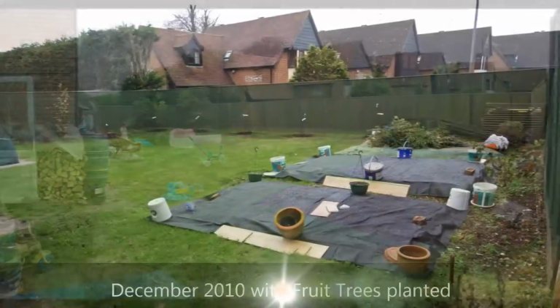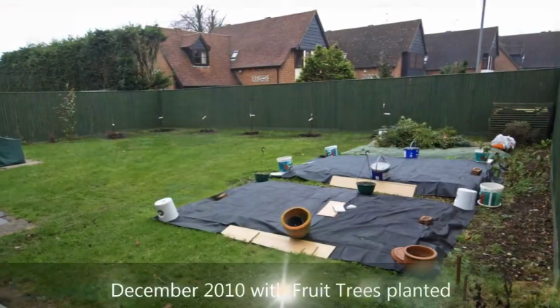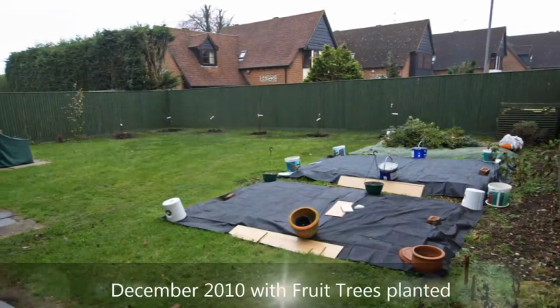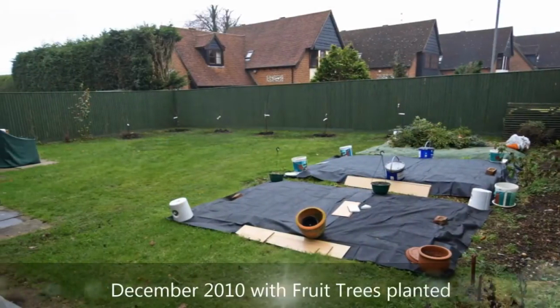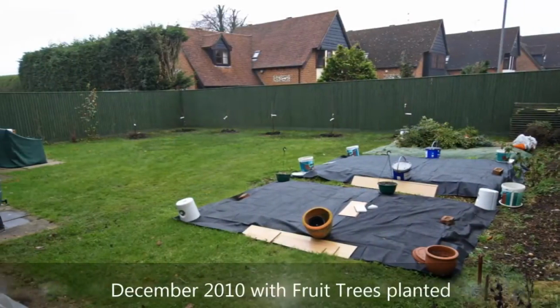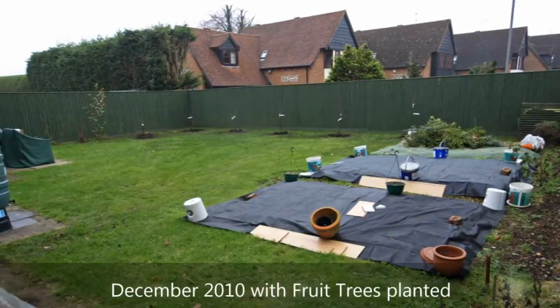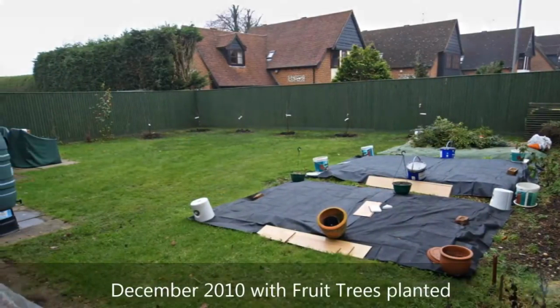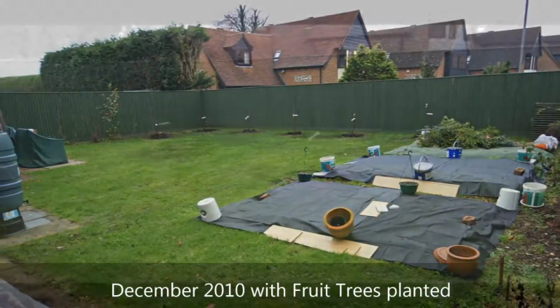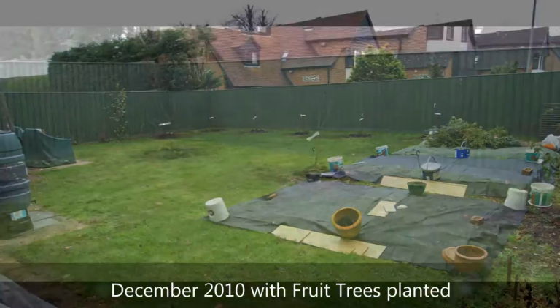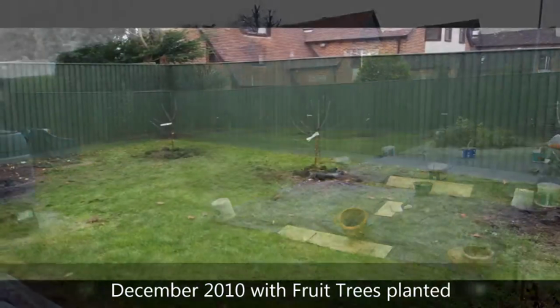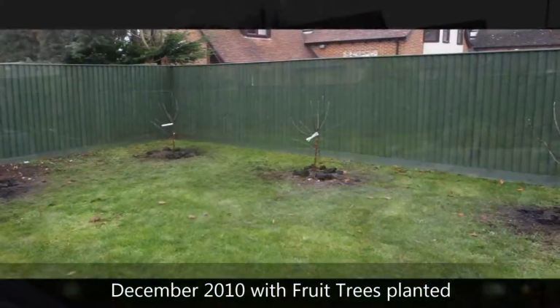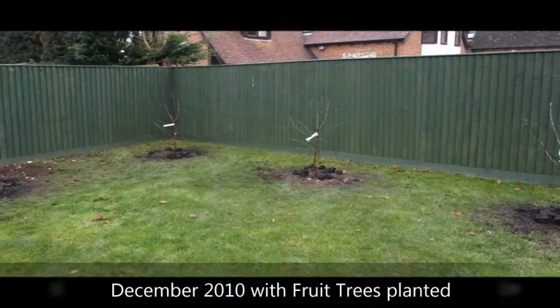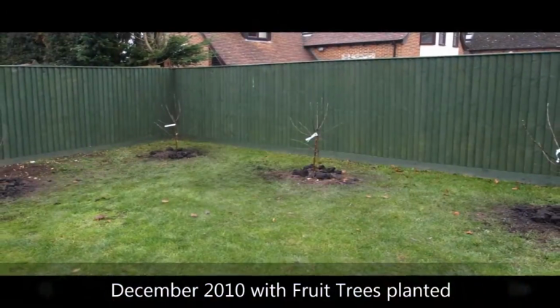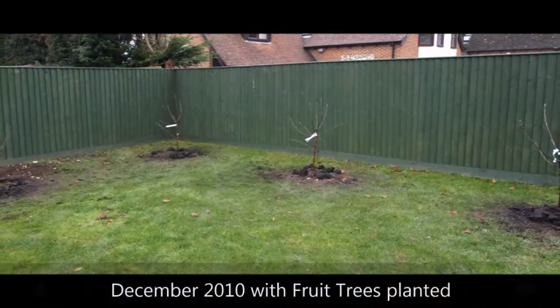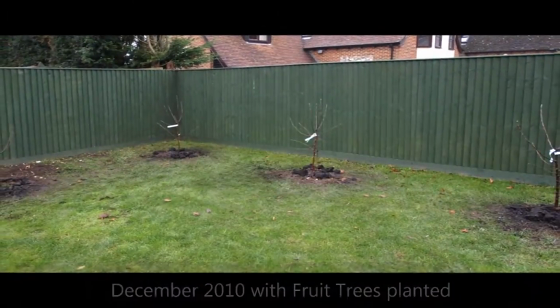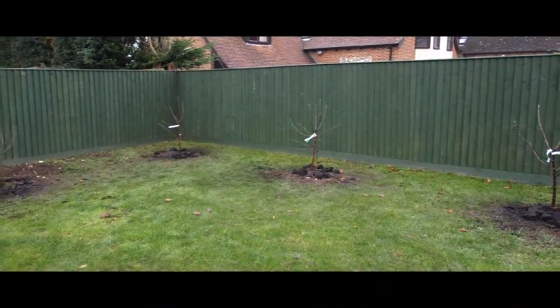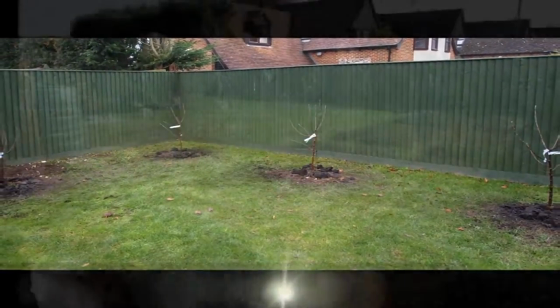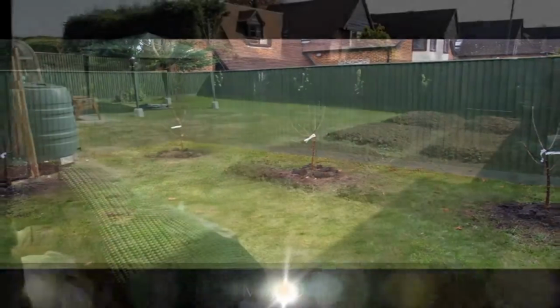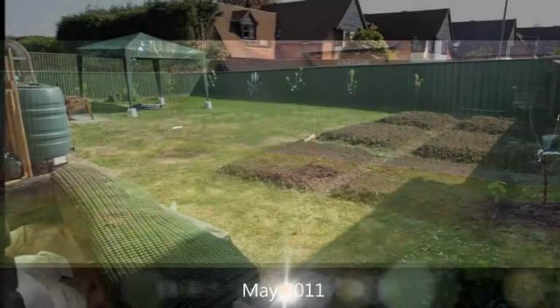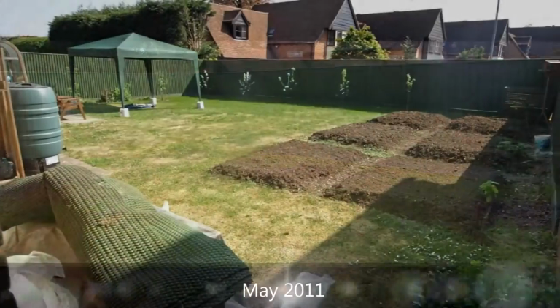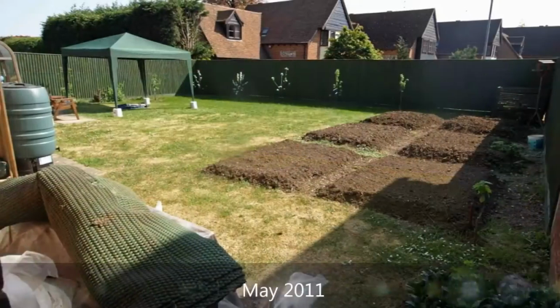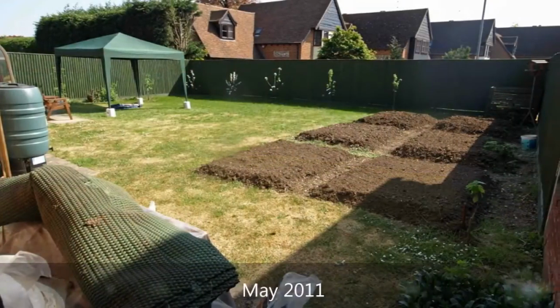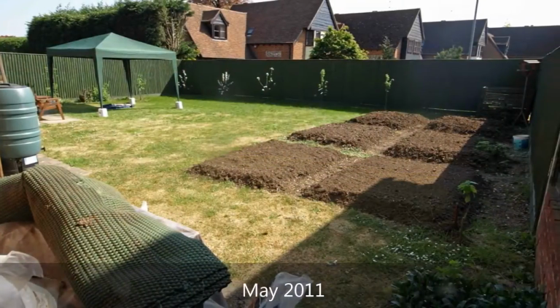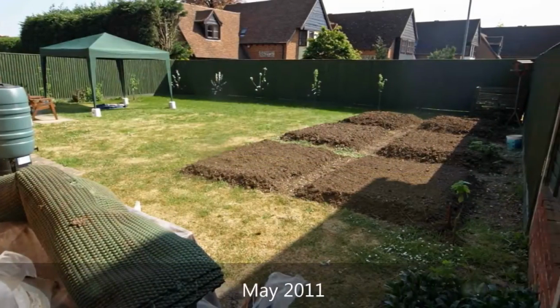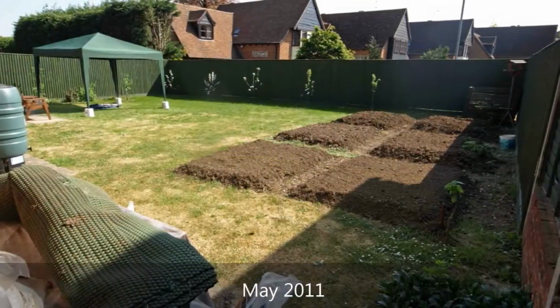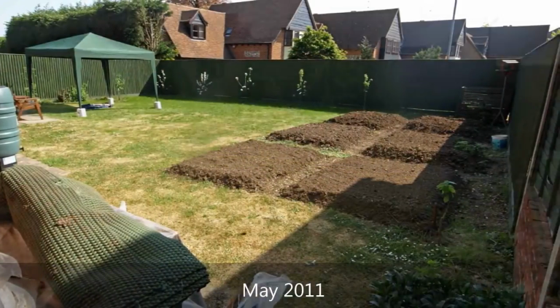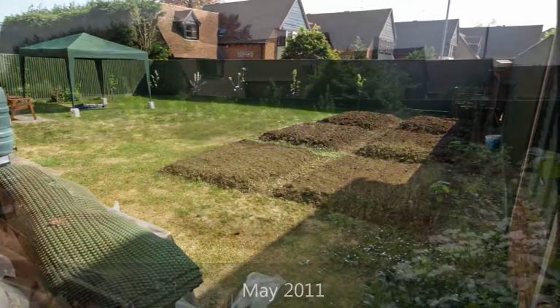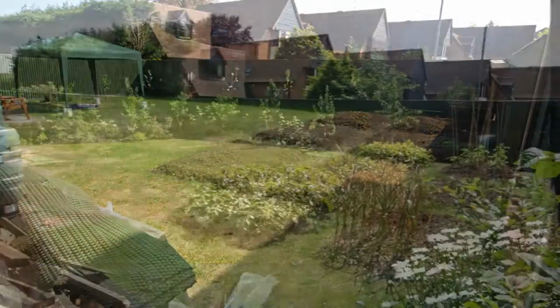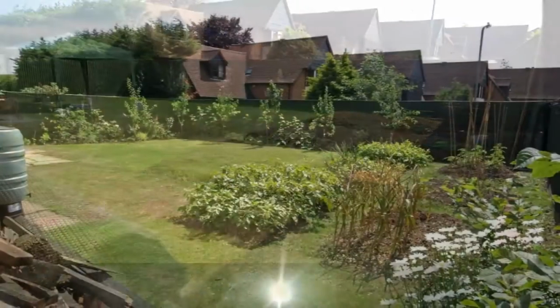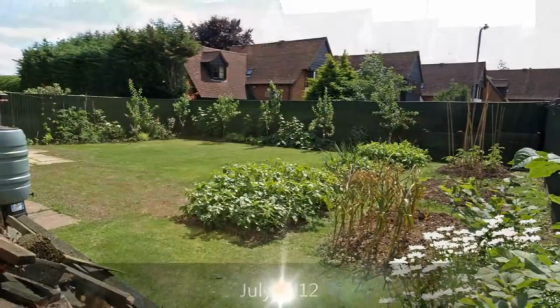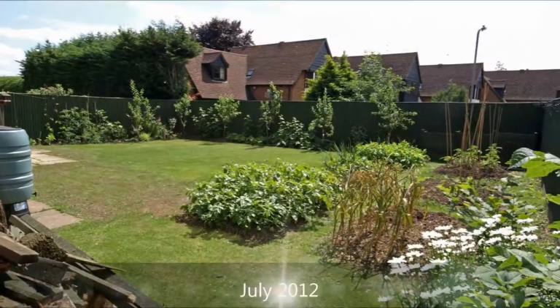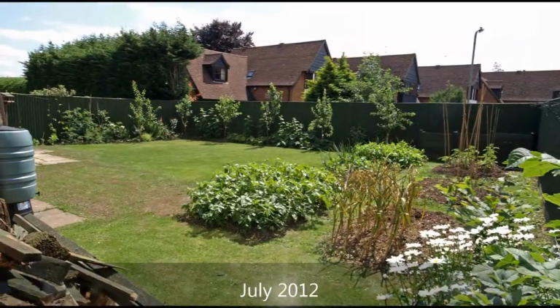We brought in some fruit trees to replace the Alder and by 2011 the garden was well established again.